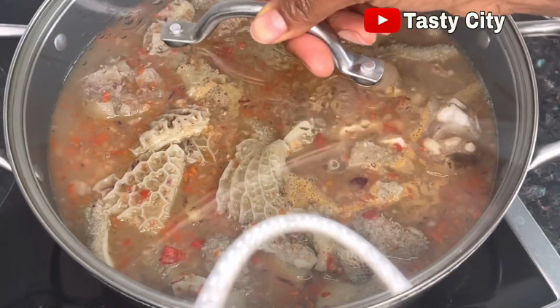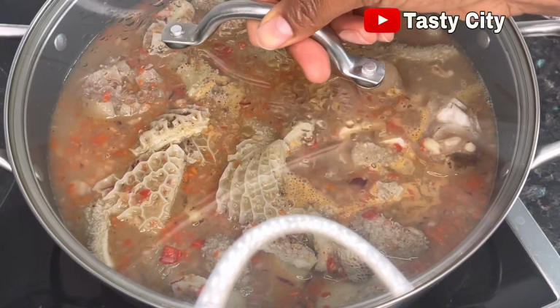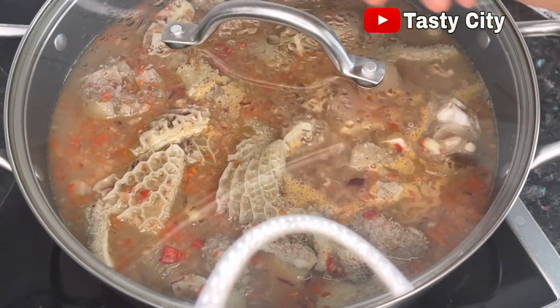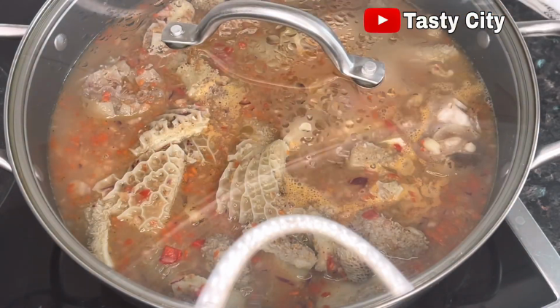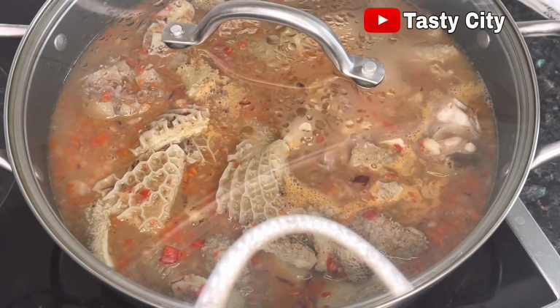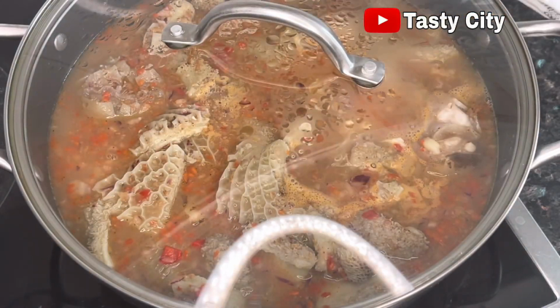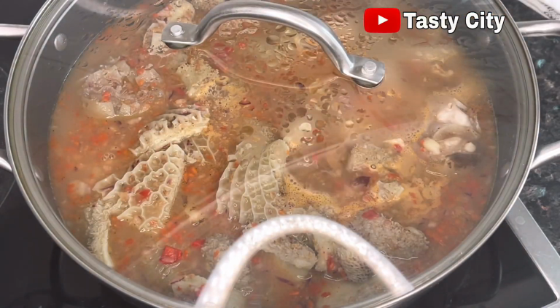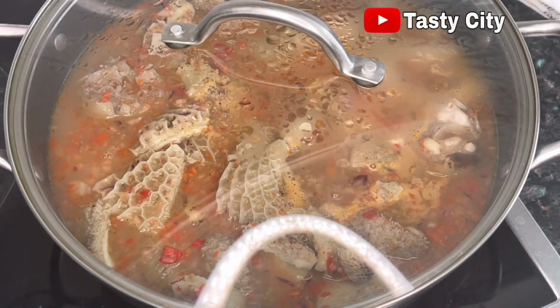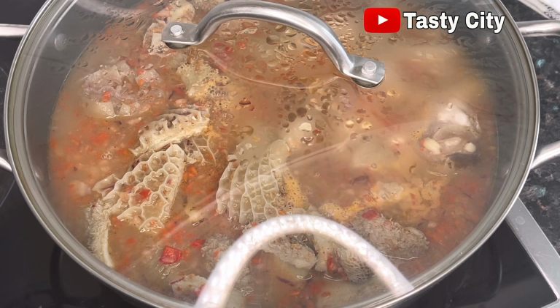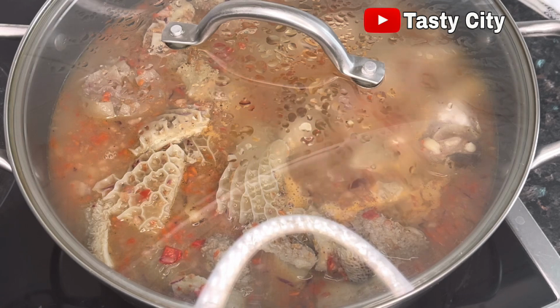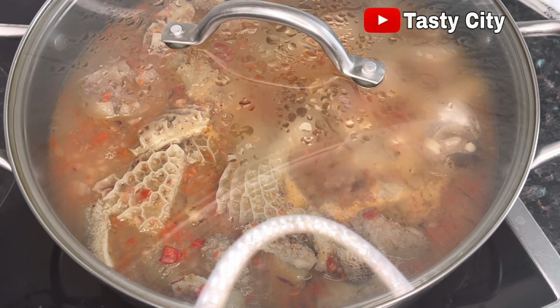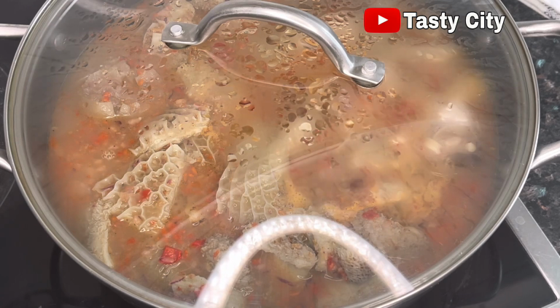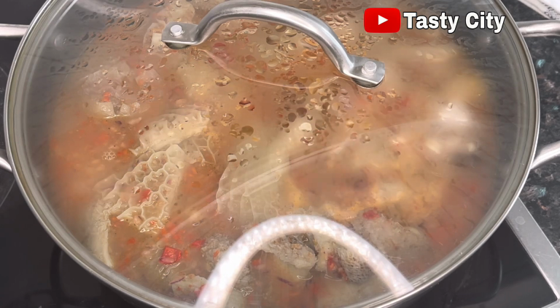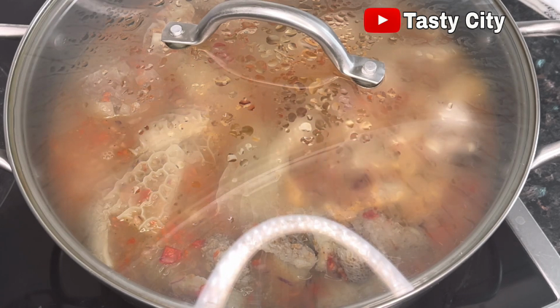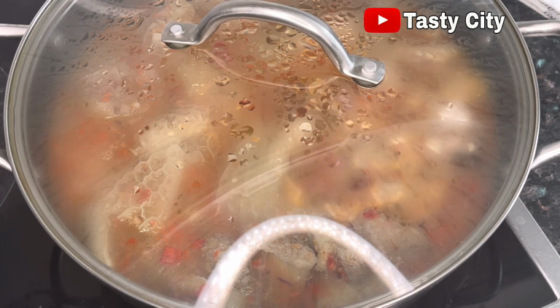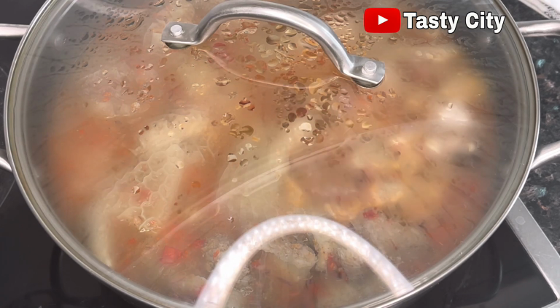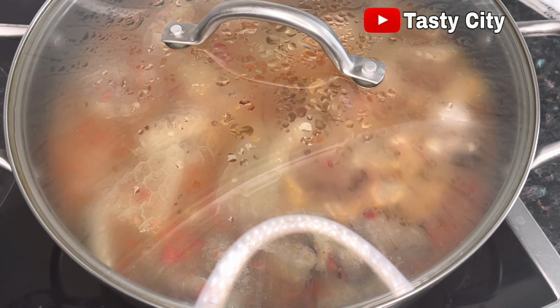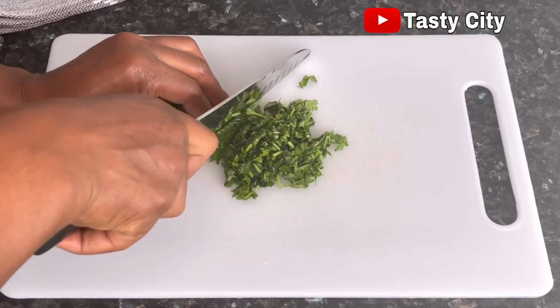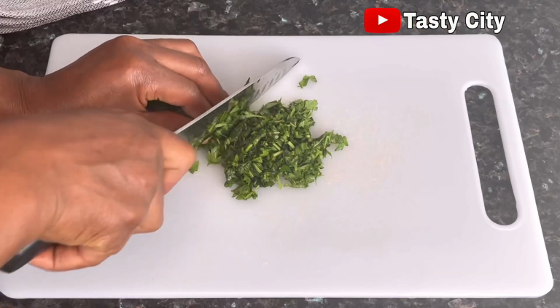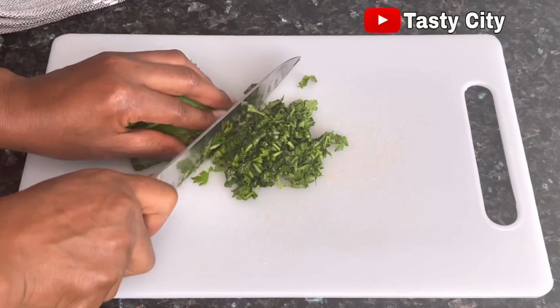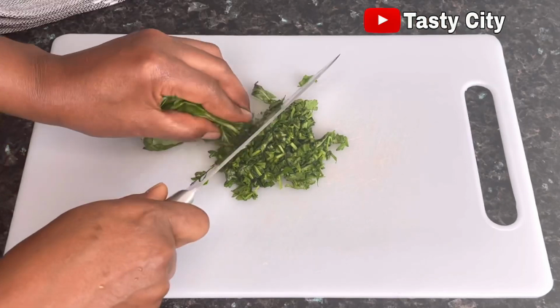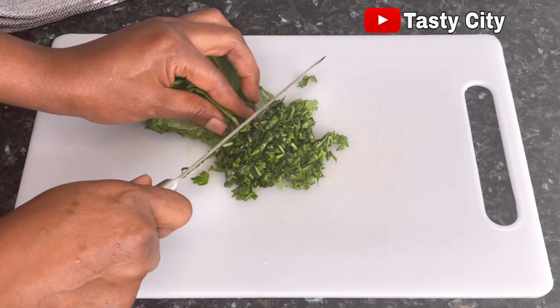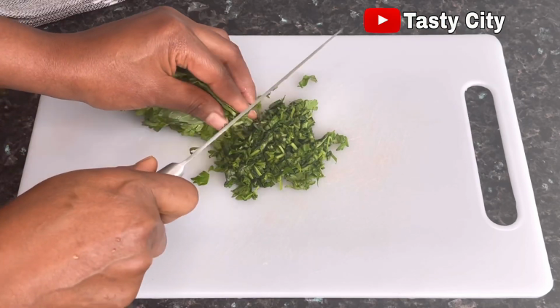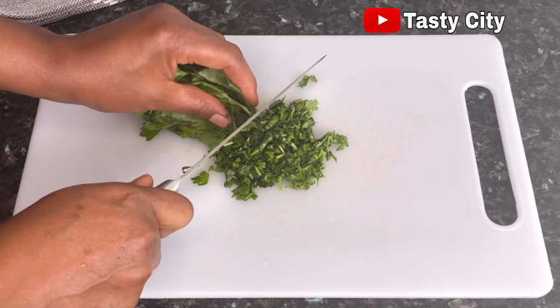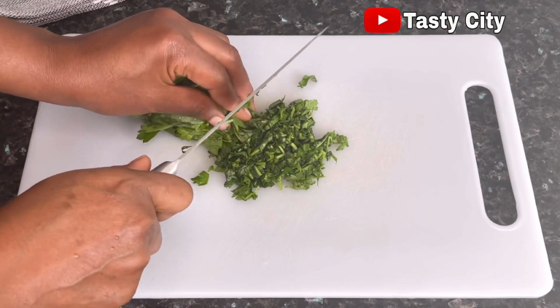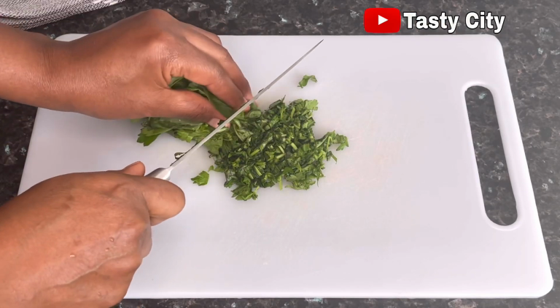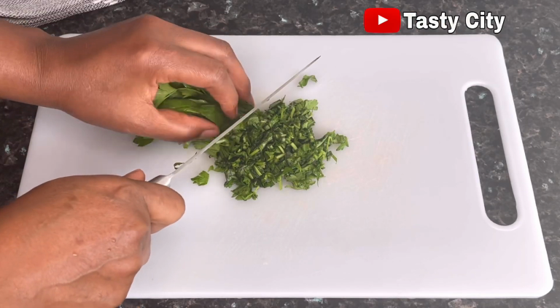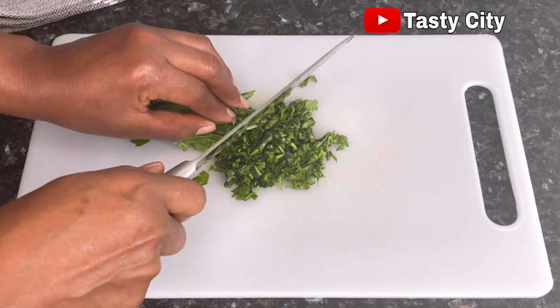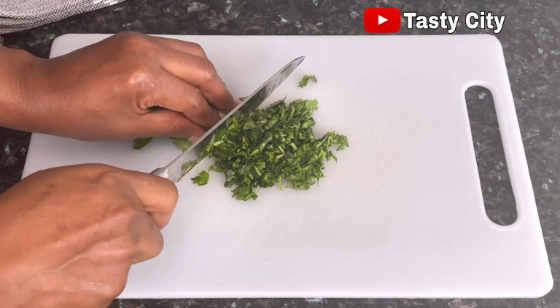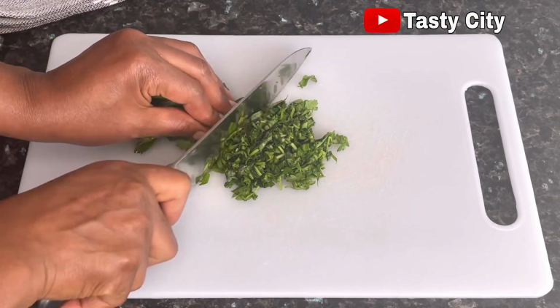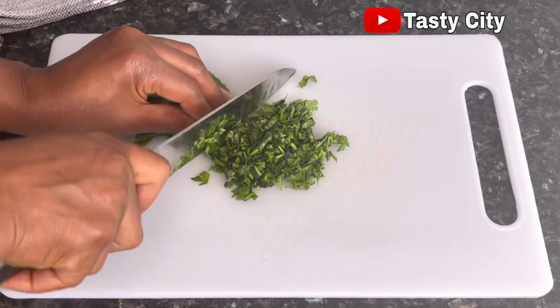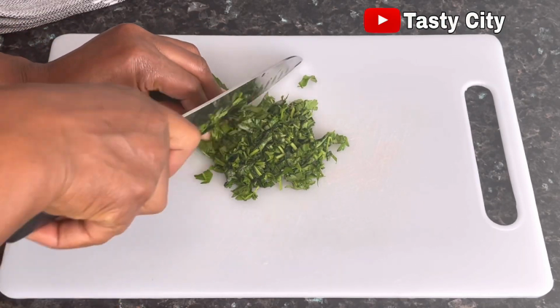While this is cooking I'll quickly move over to chop my basil and parsley, because we are almost done cooking.